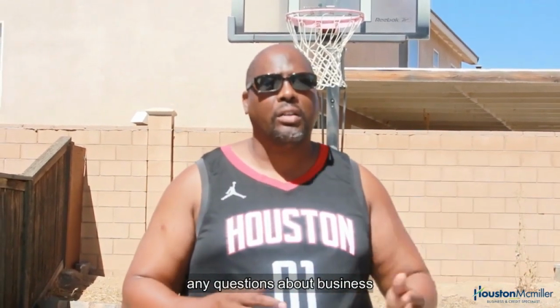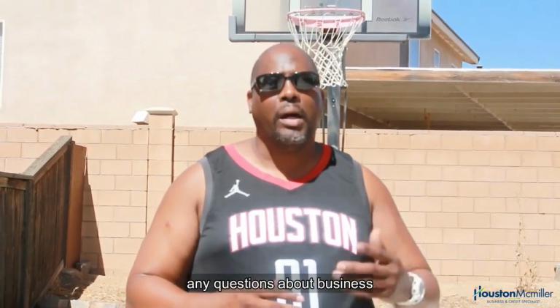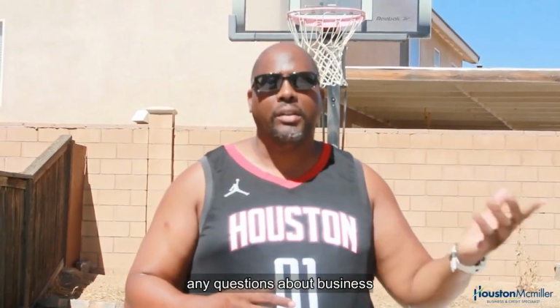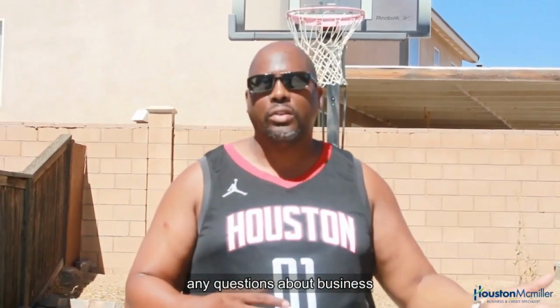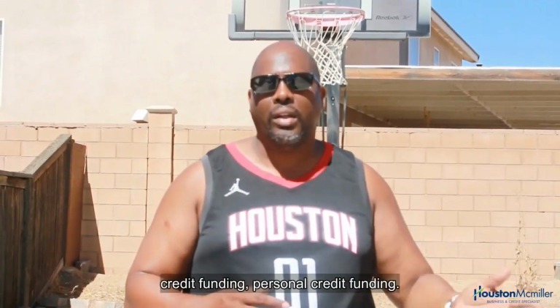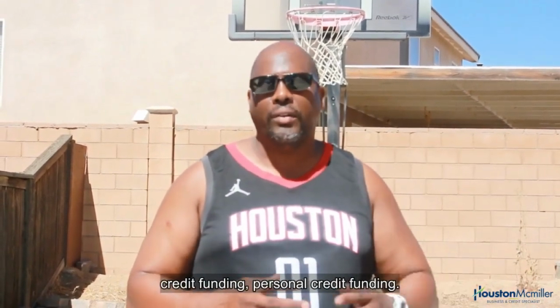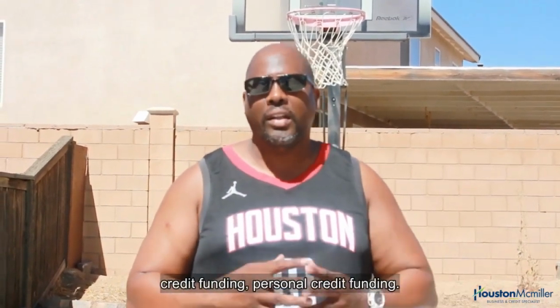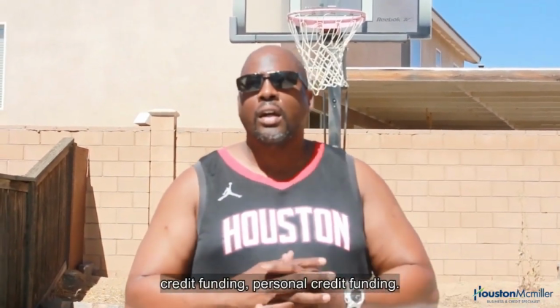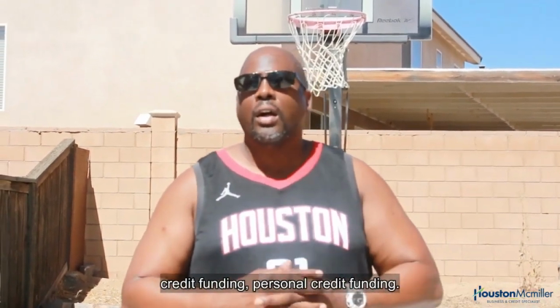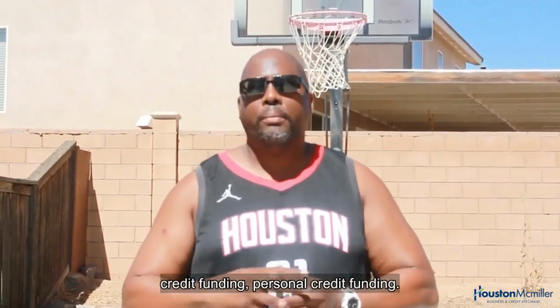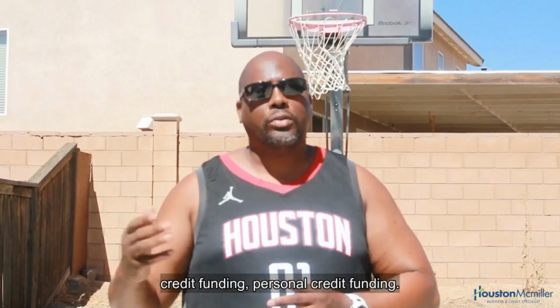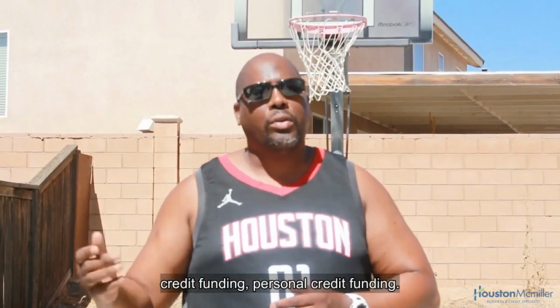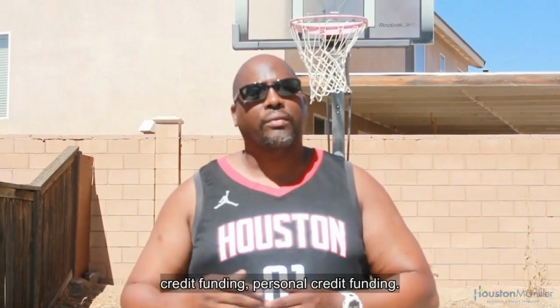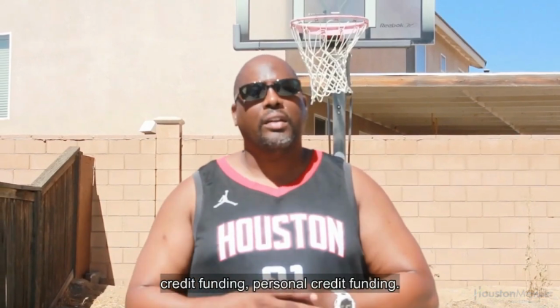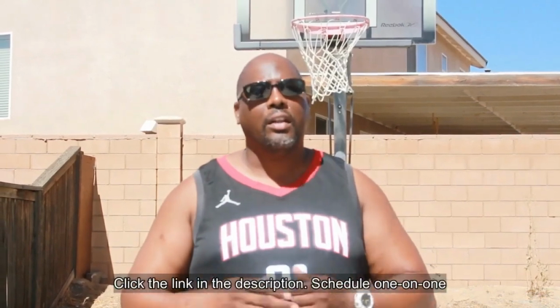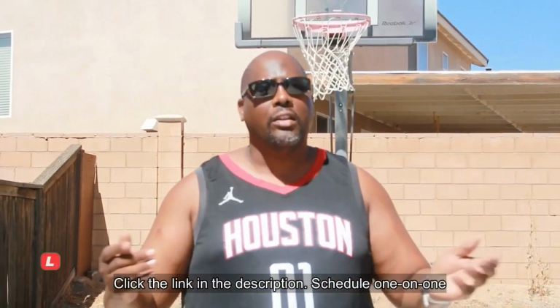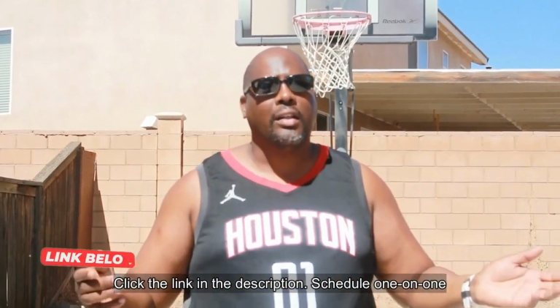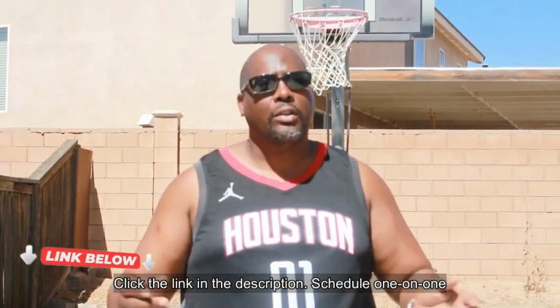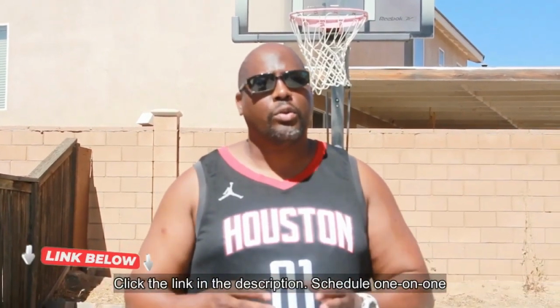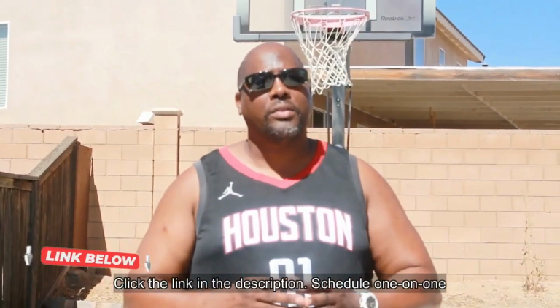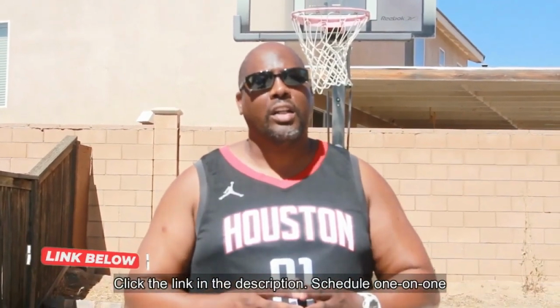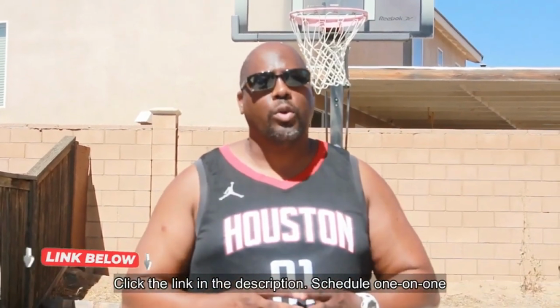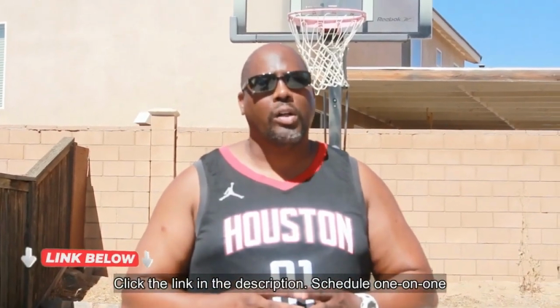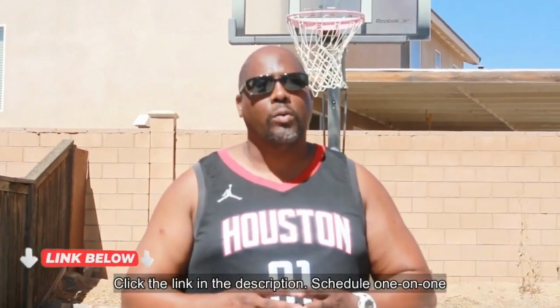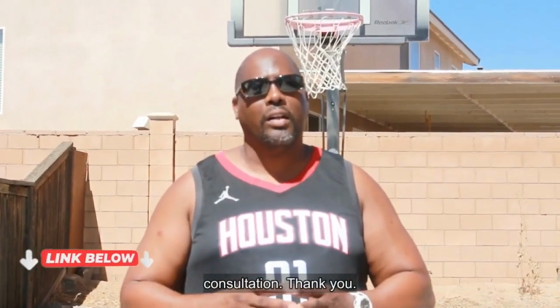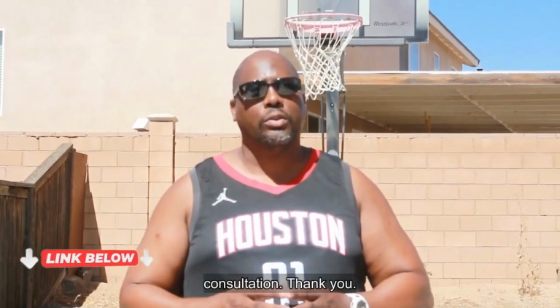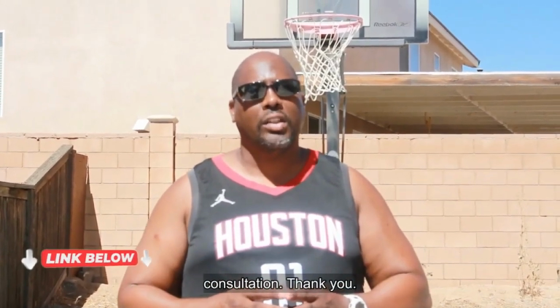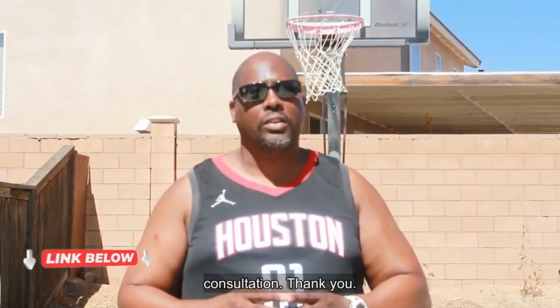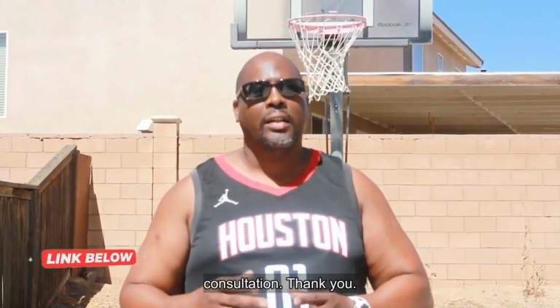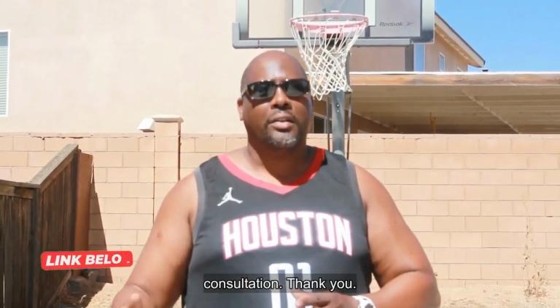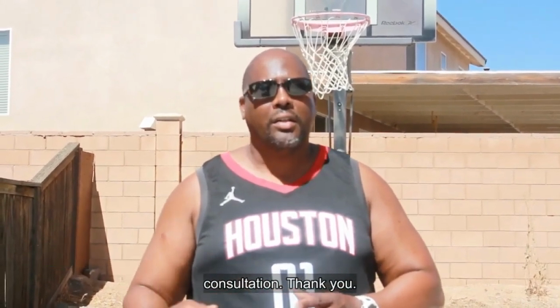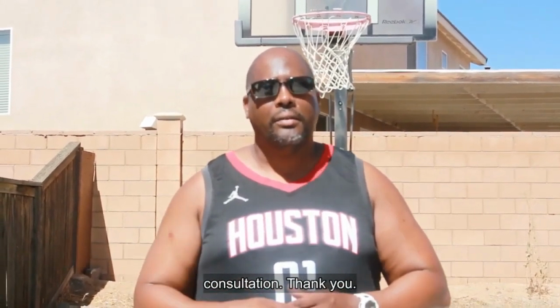This is Houston with Three-Way Funding. If you have any questions about business credit funding or personal credit funding, click the link in the description to schedule a one-on-one consultation. Thank you.